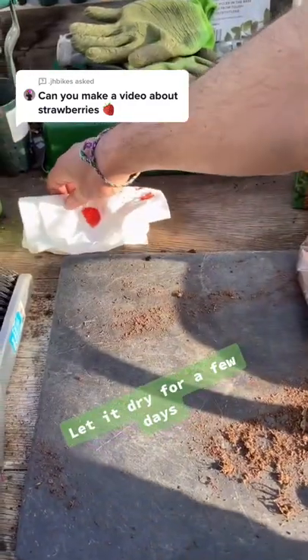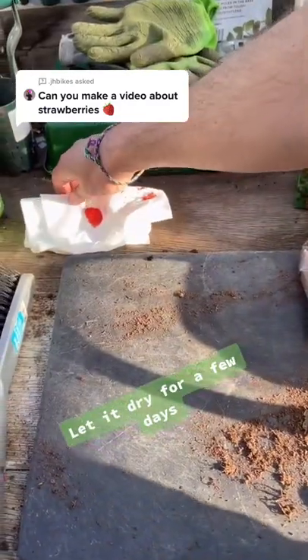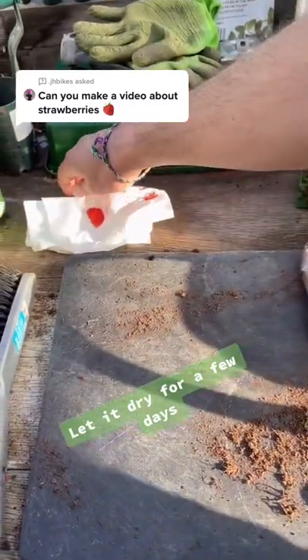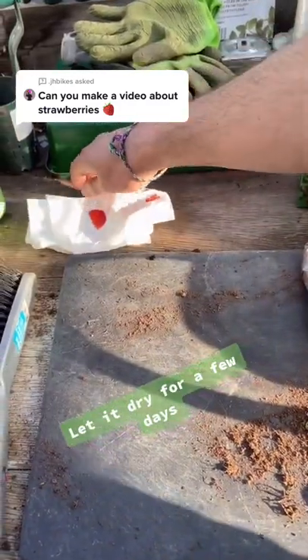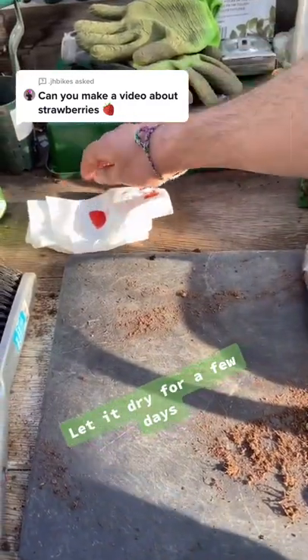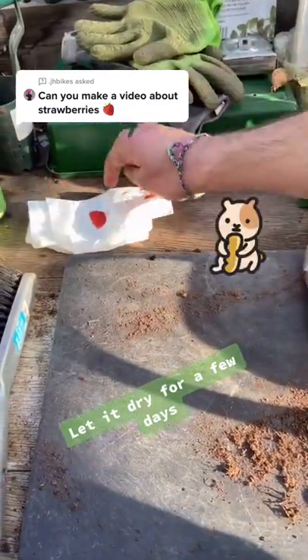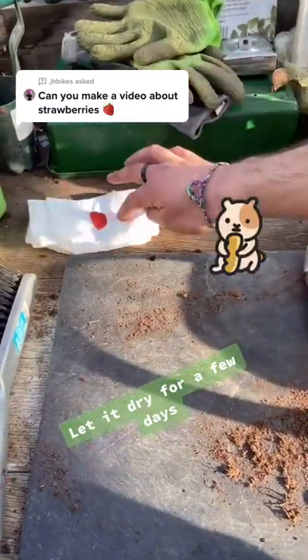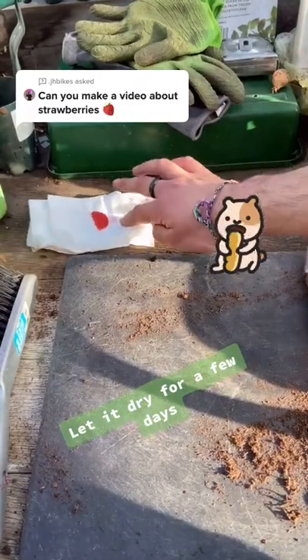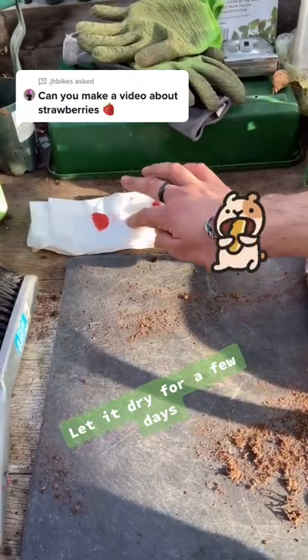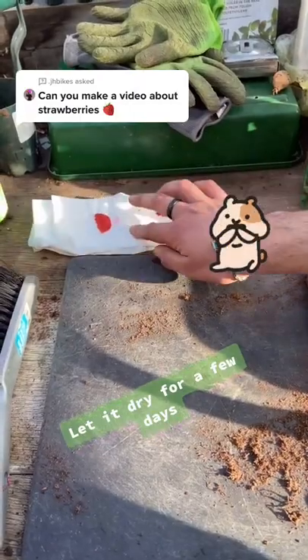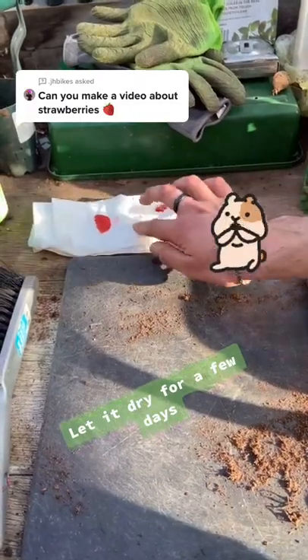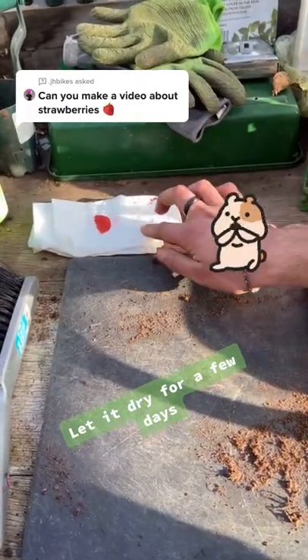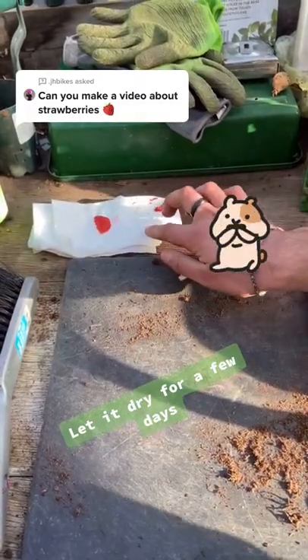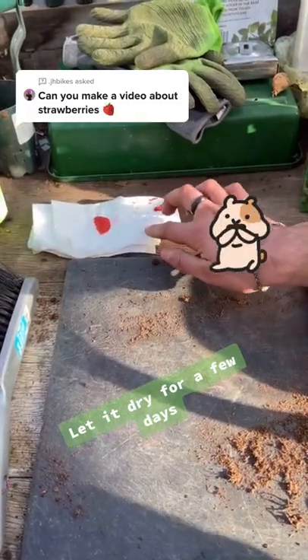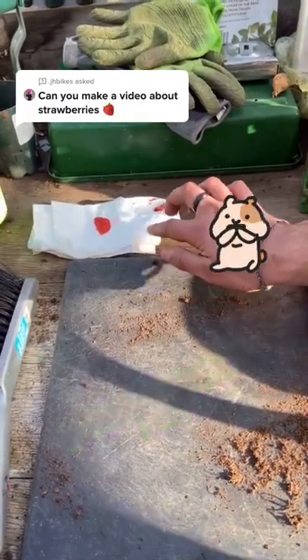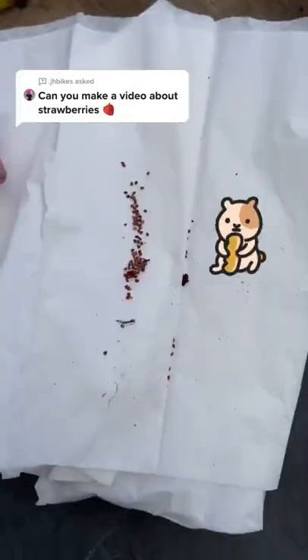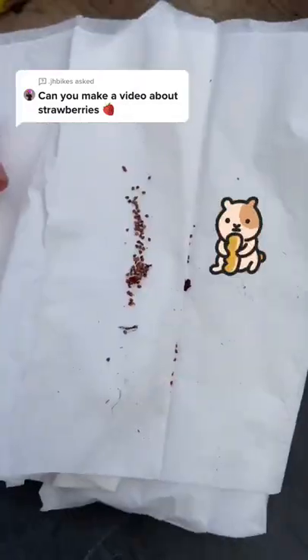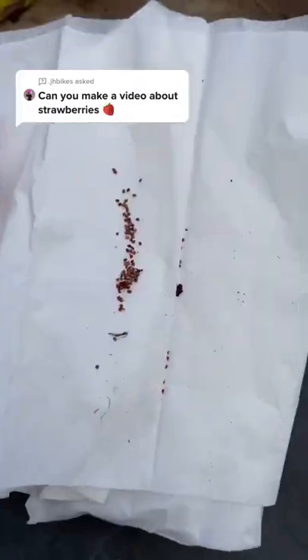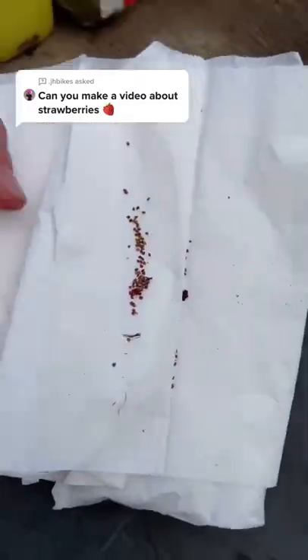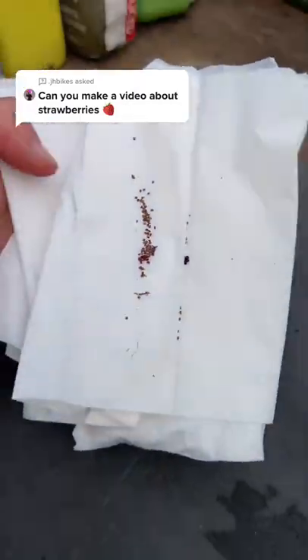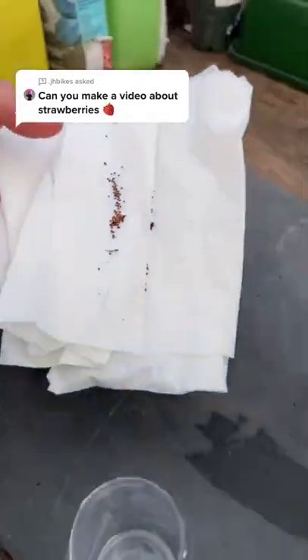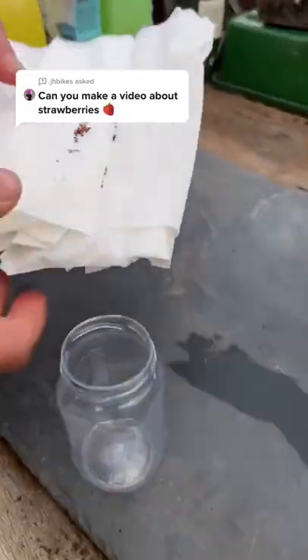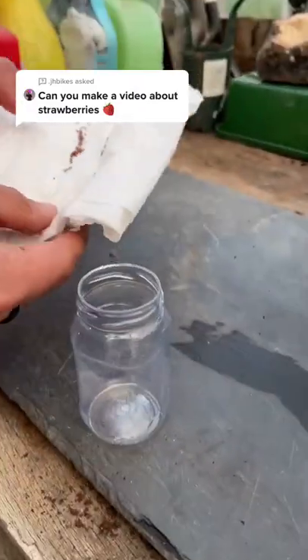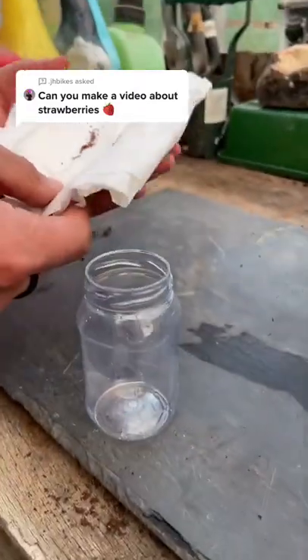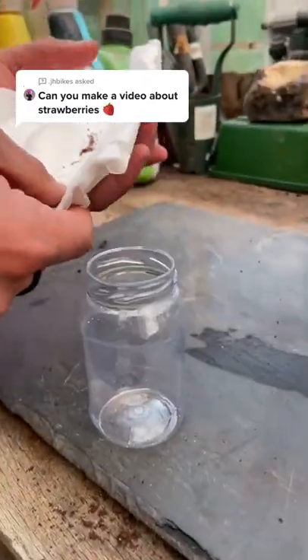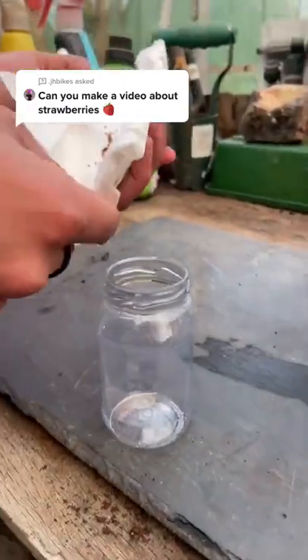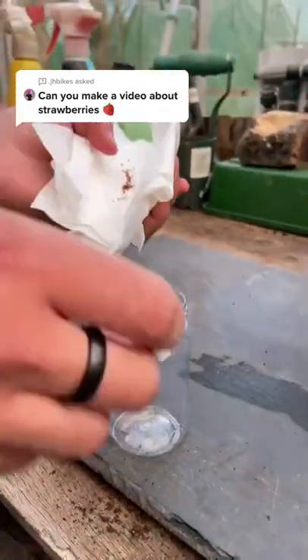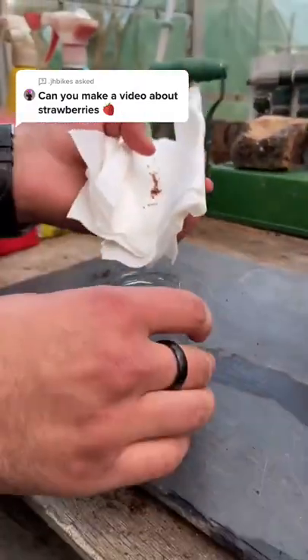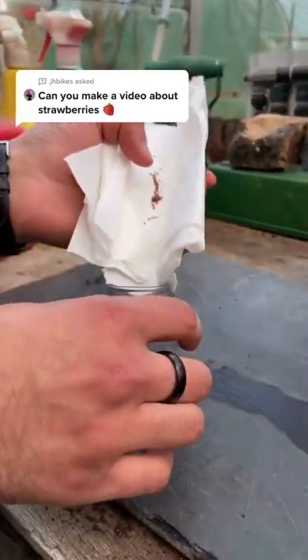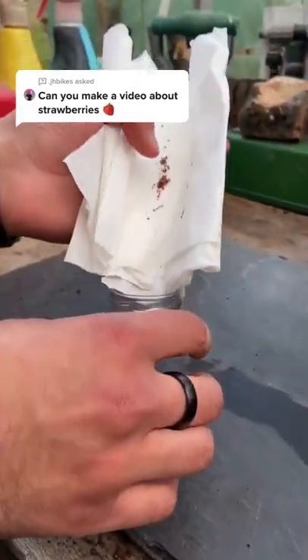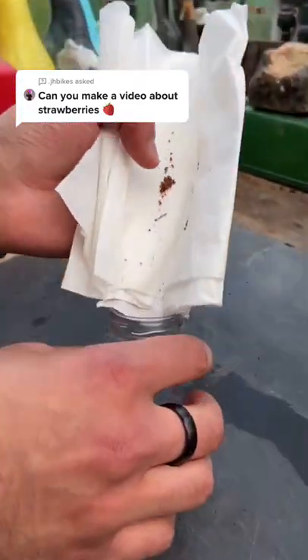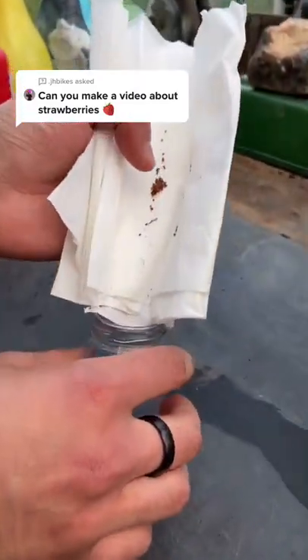Place it somewhere sunny to dry. Now the mice ate this batch, so make sure you put it into a container.